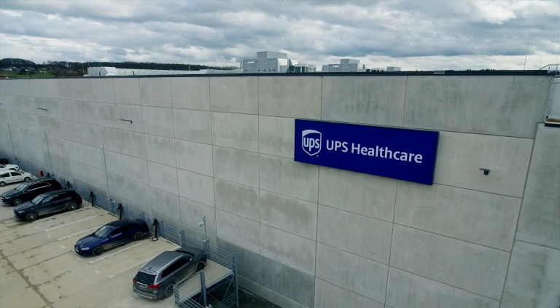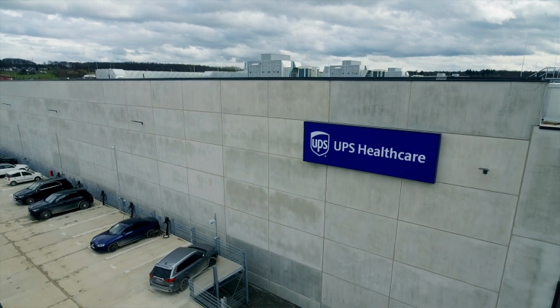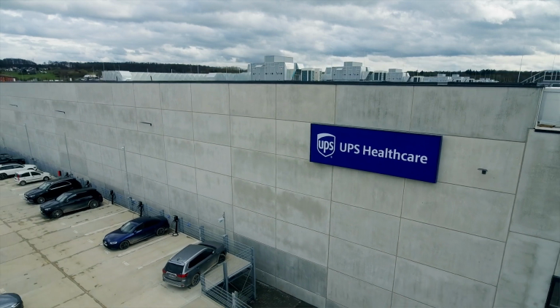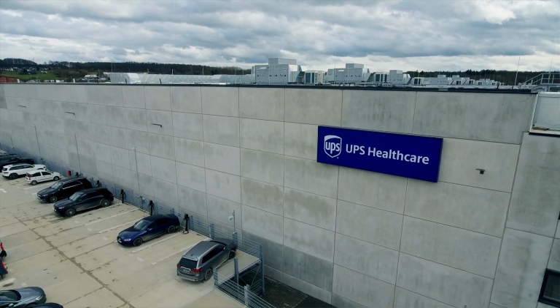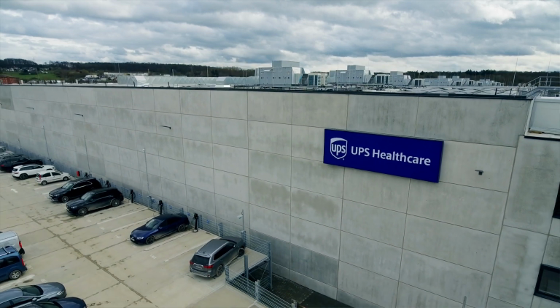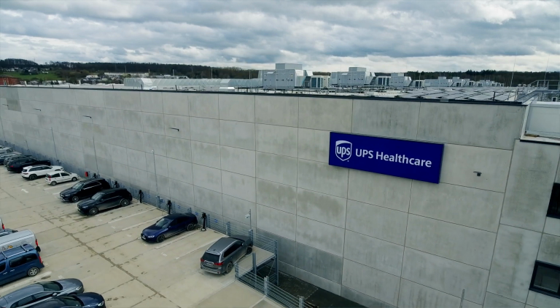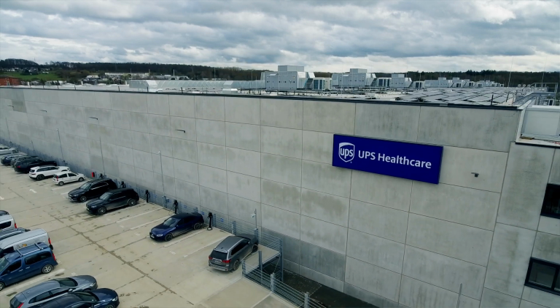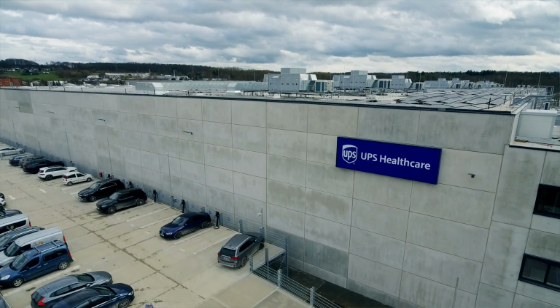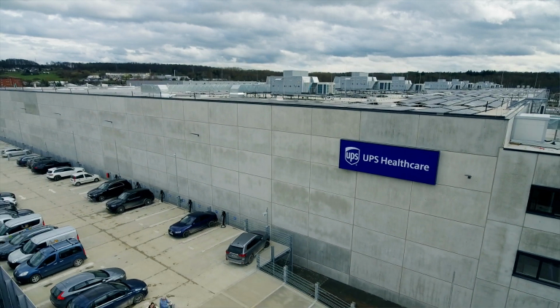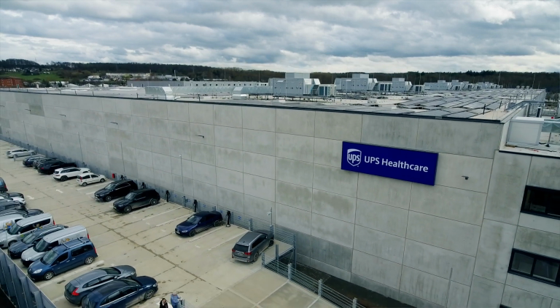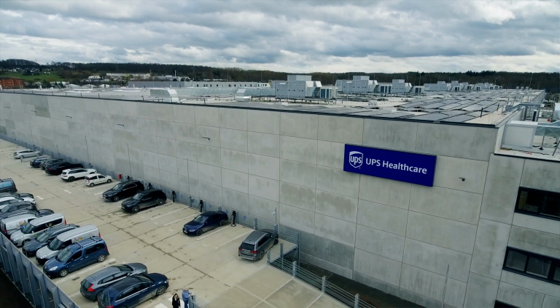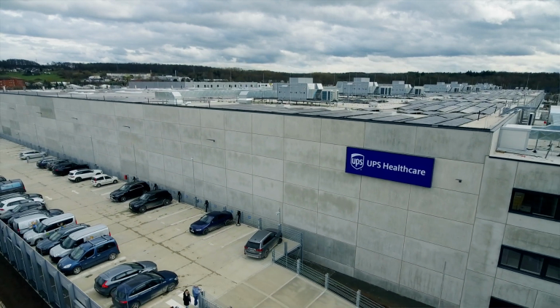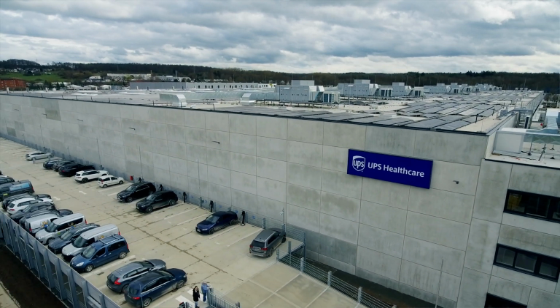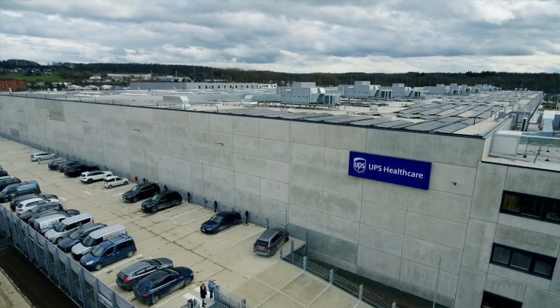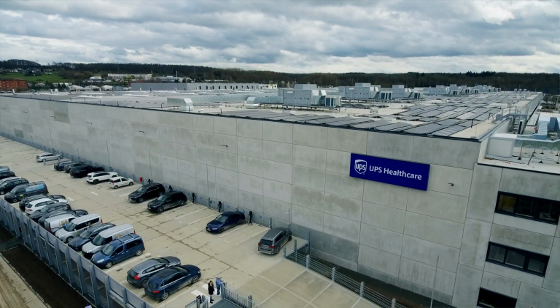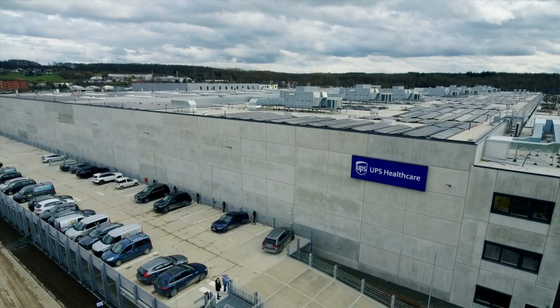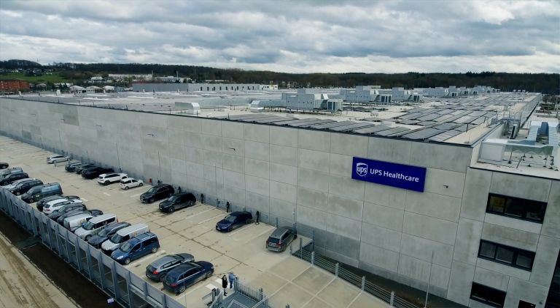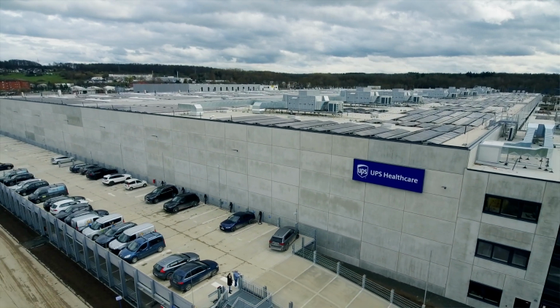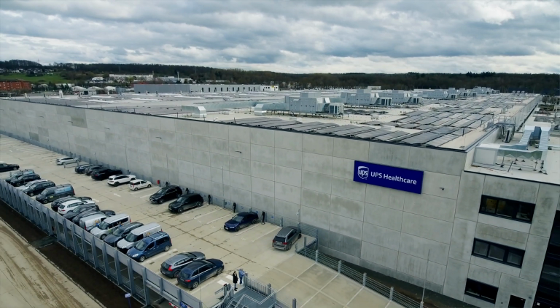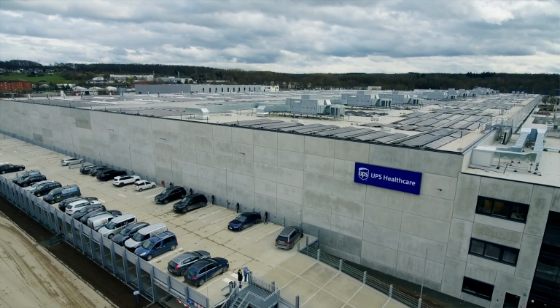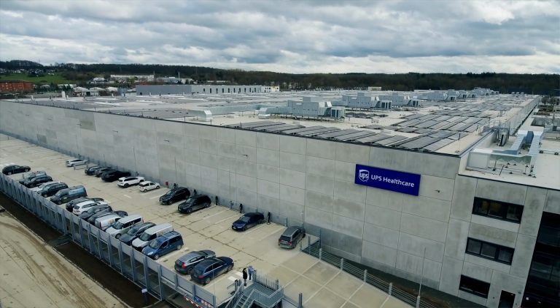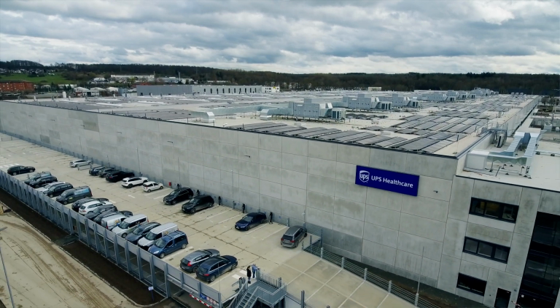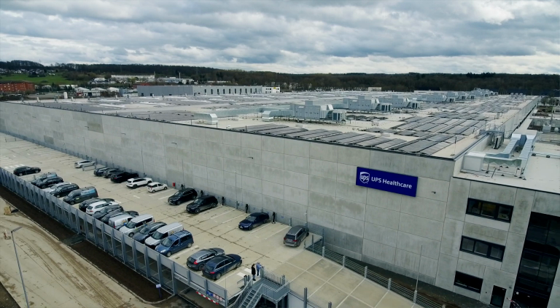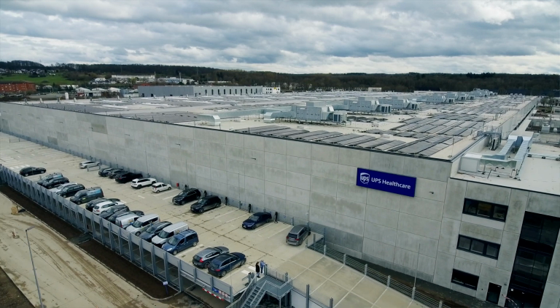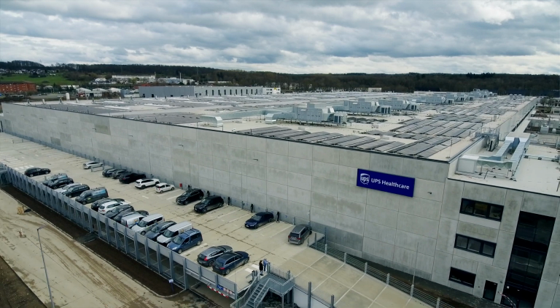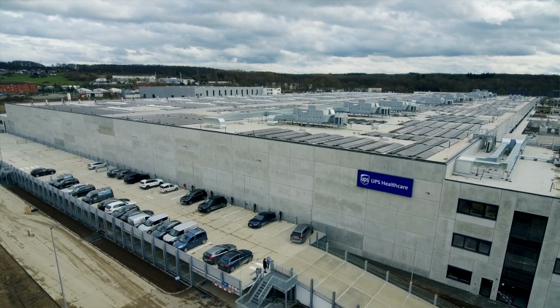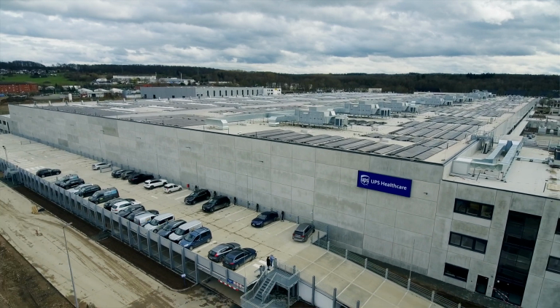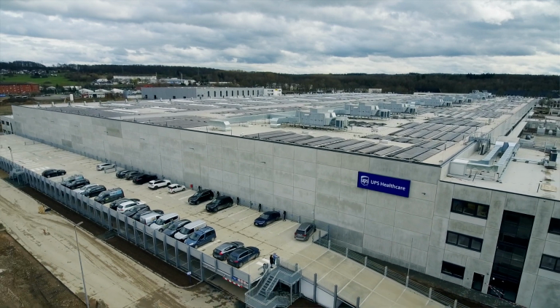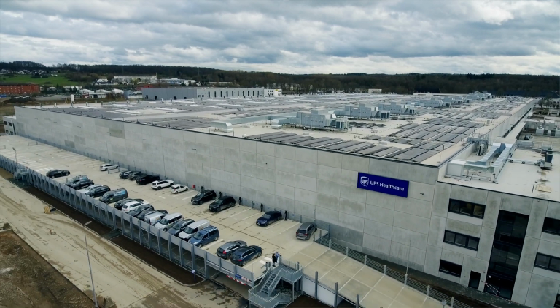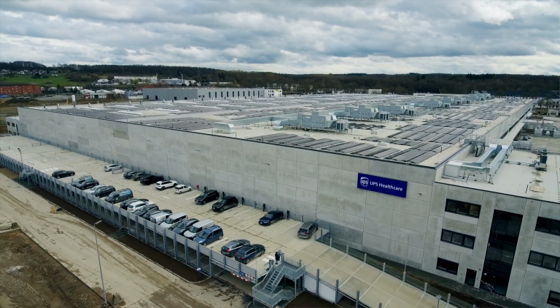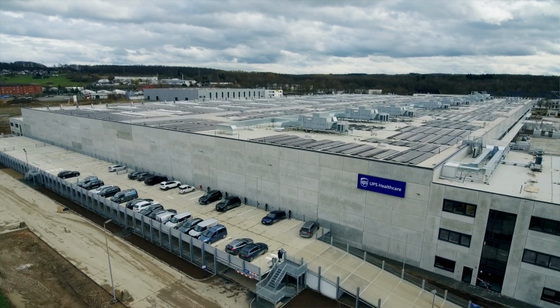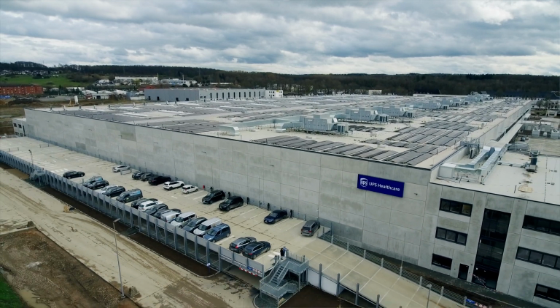The entire perimeter is secured with fences and video surveillance. The yard lighting is LED technology with very low energy consumption.